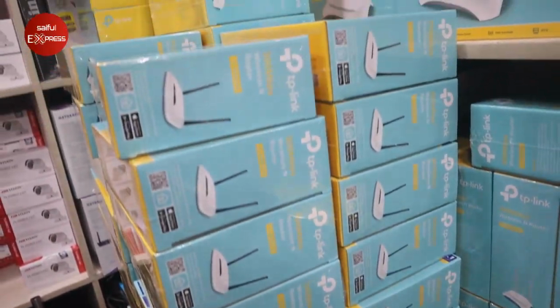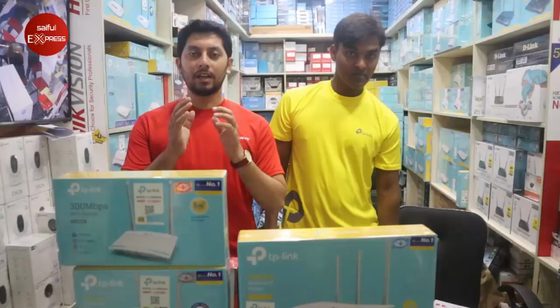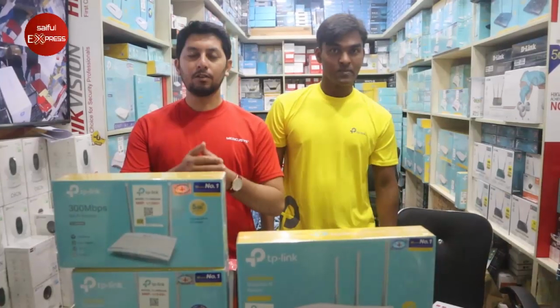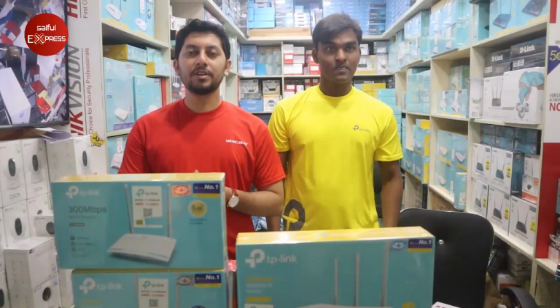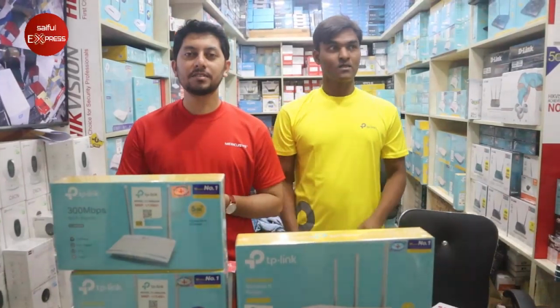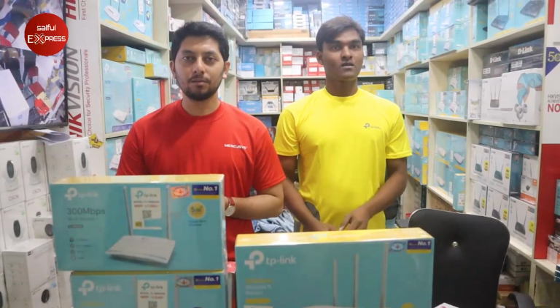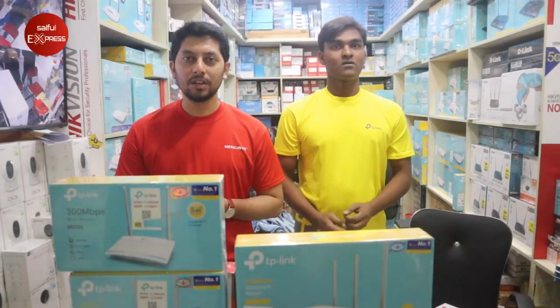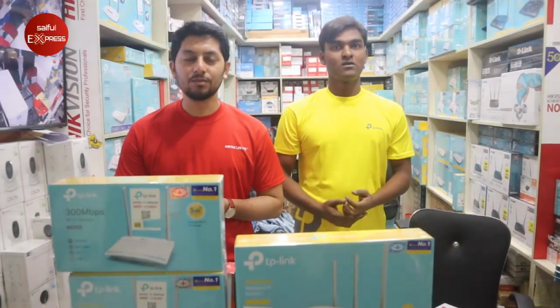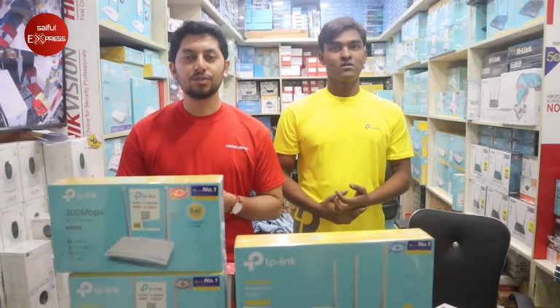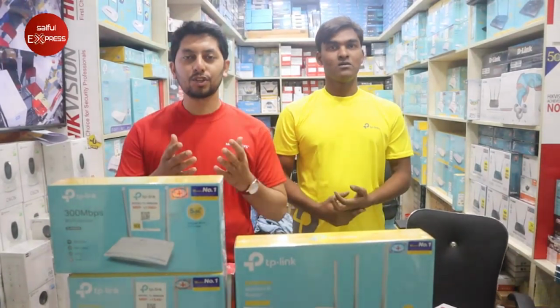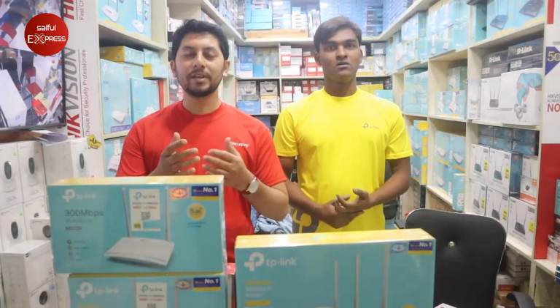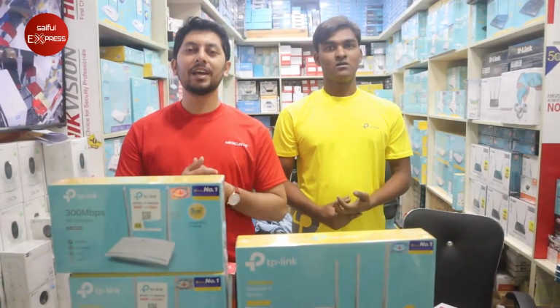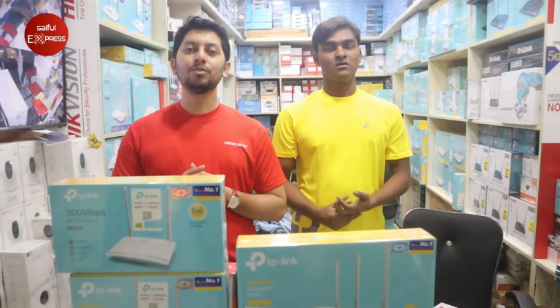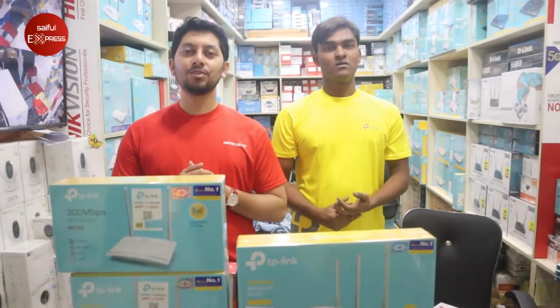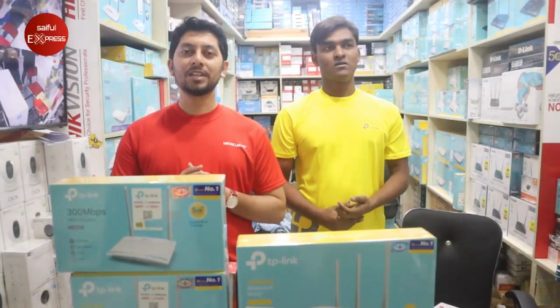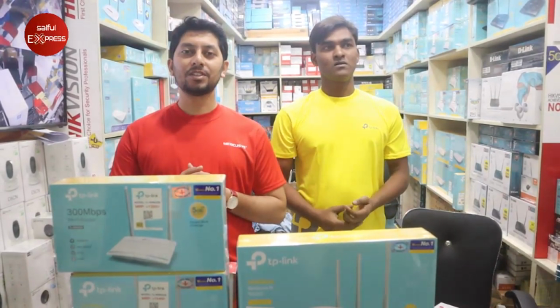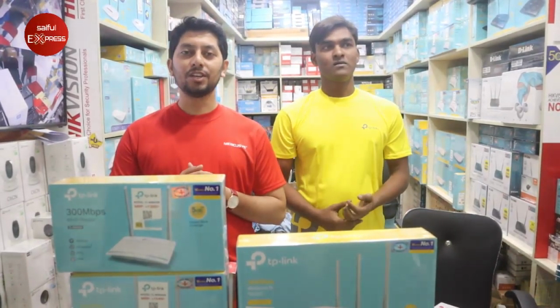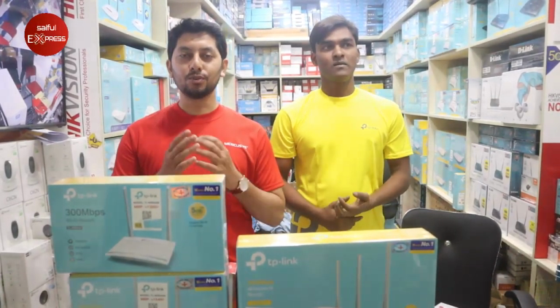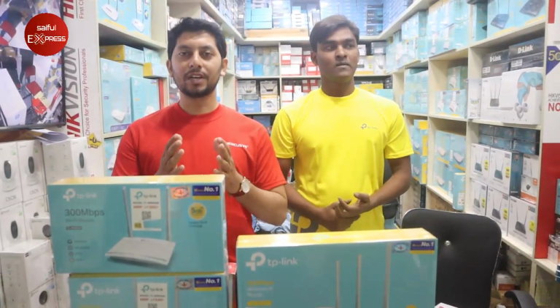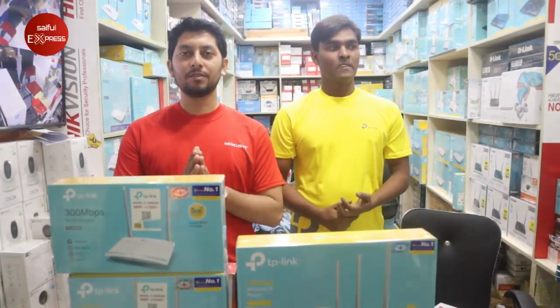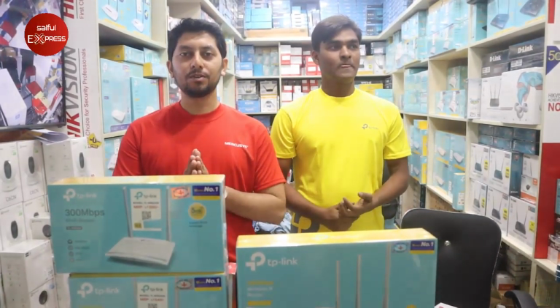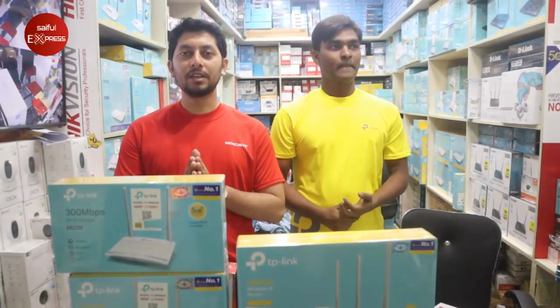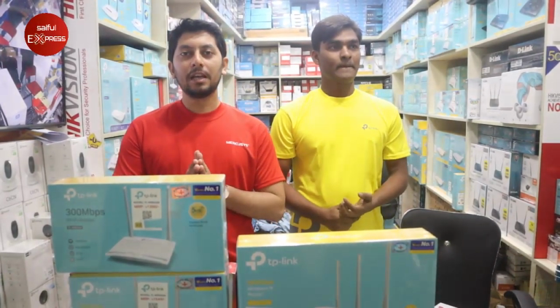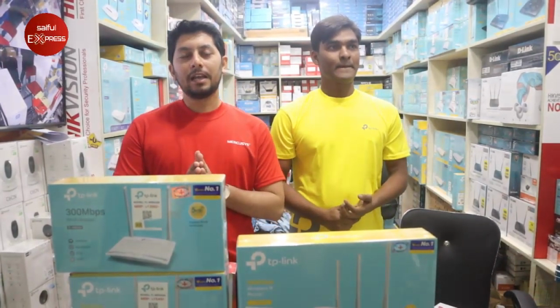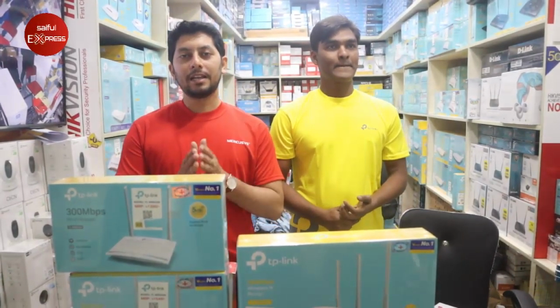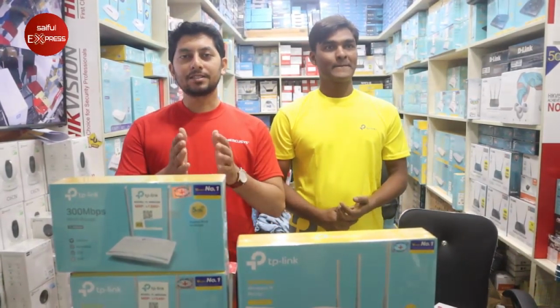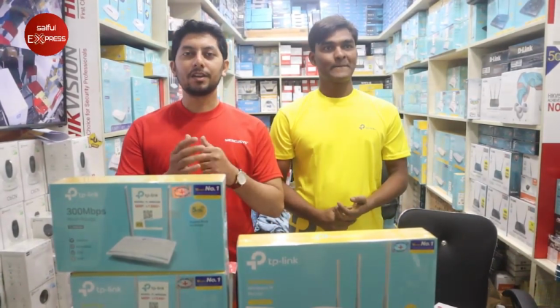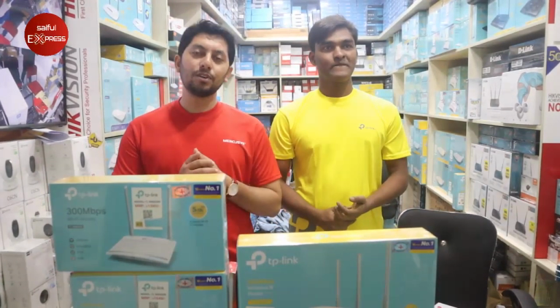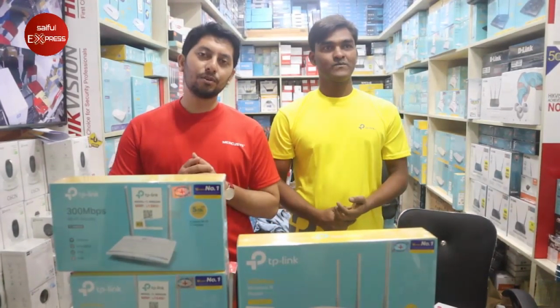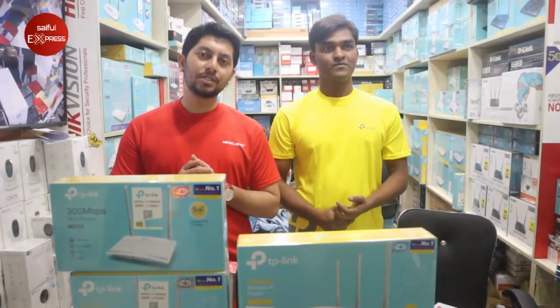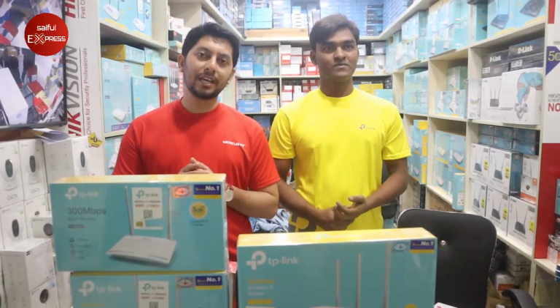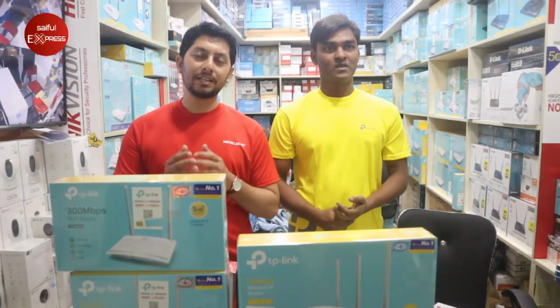Hello friends, Assalamualaikum. Today I am going to talk about the 9th video.